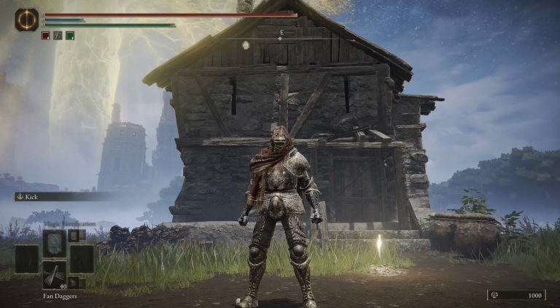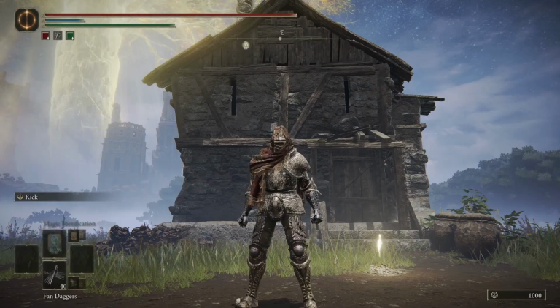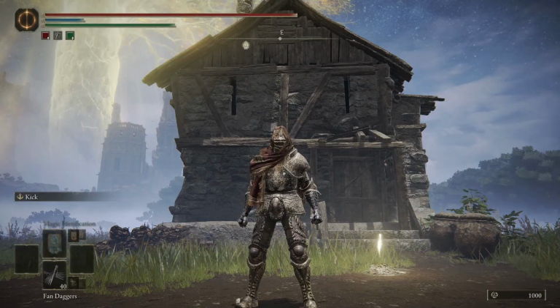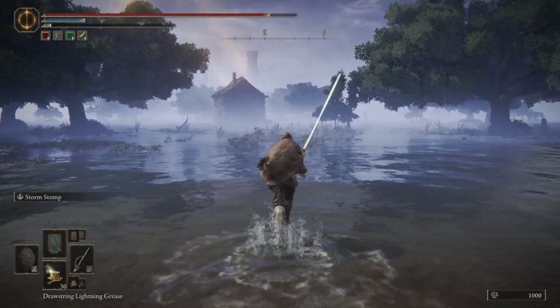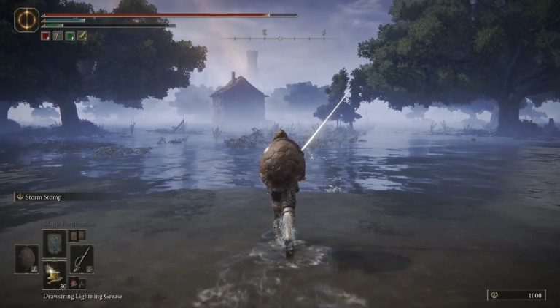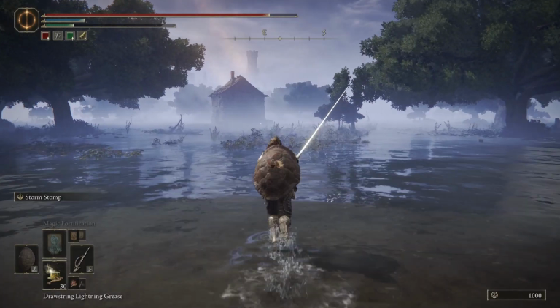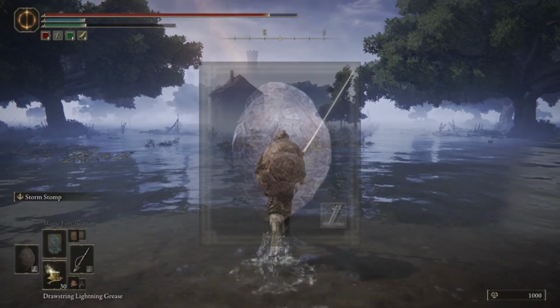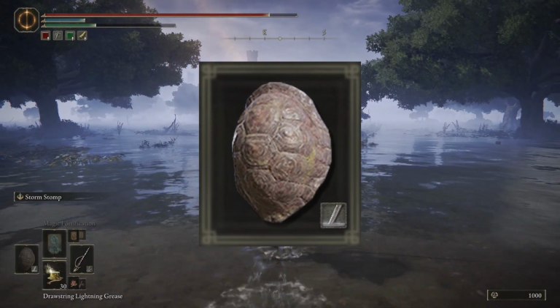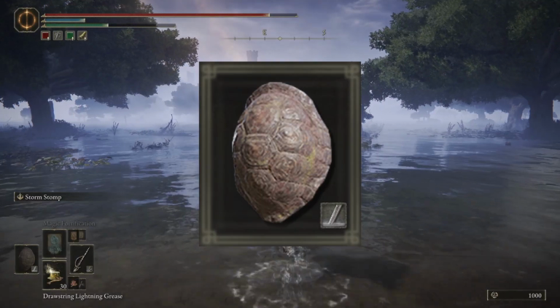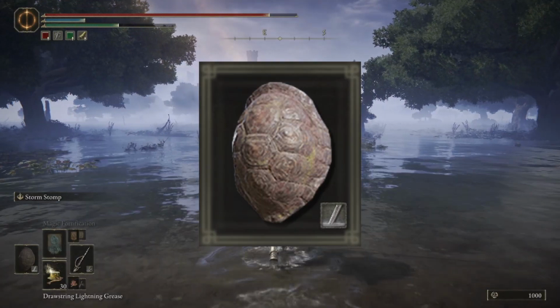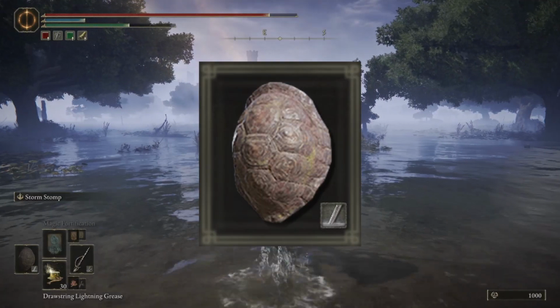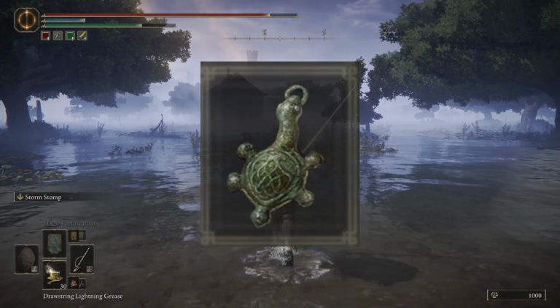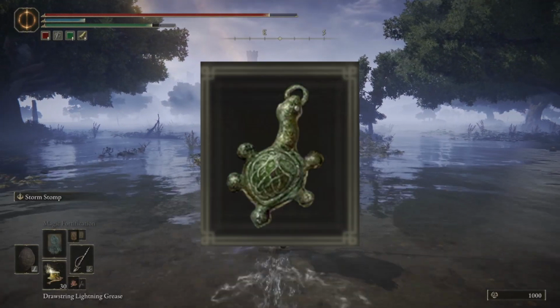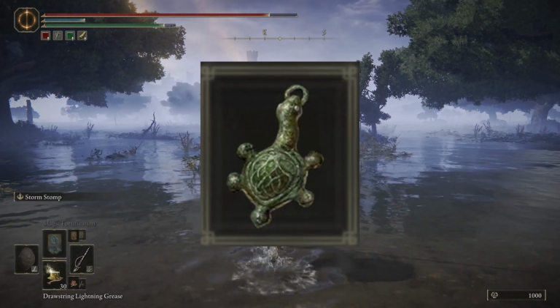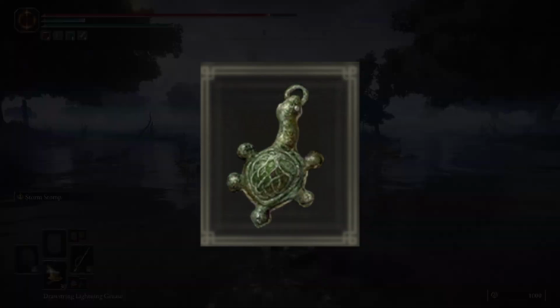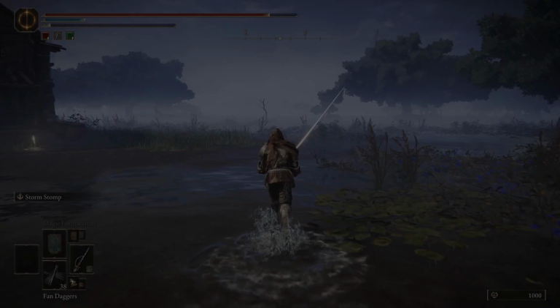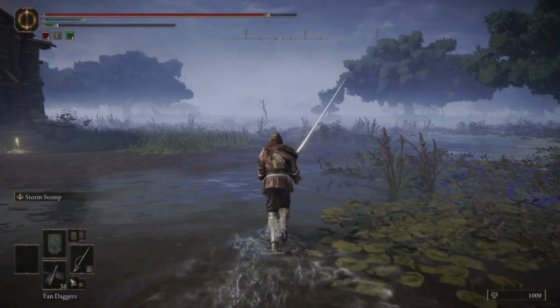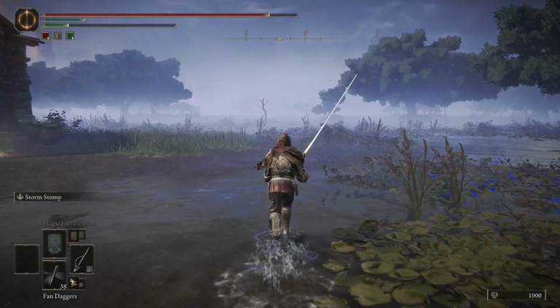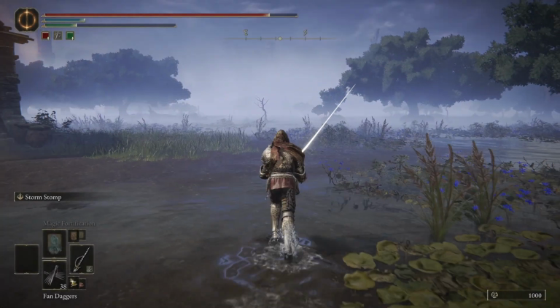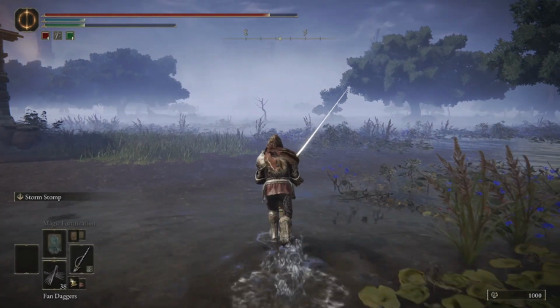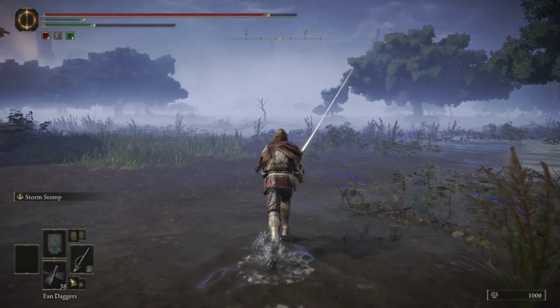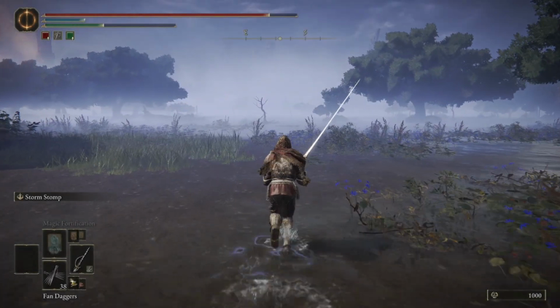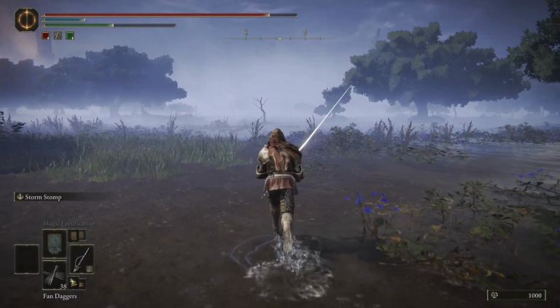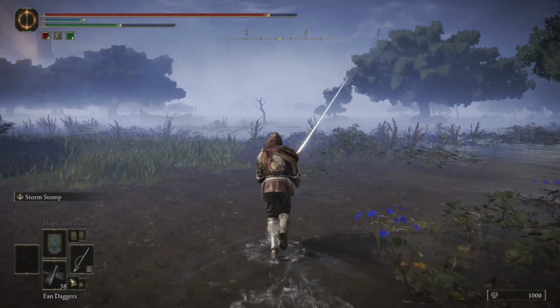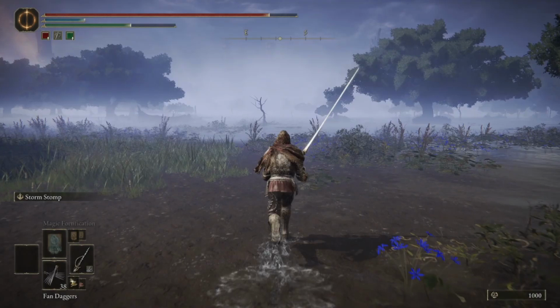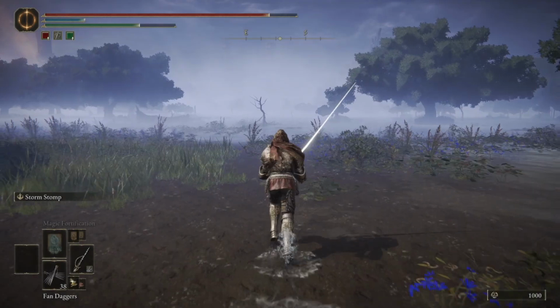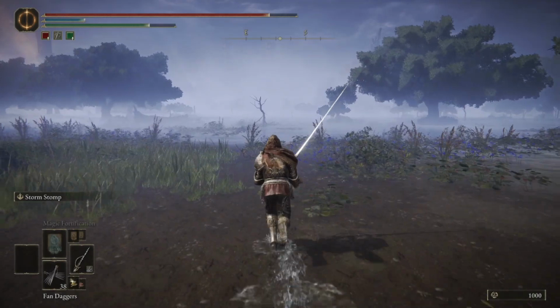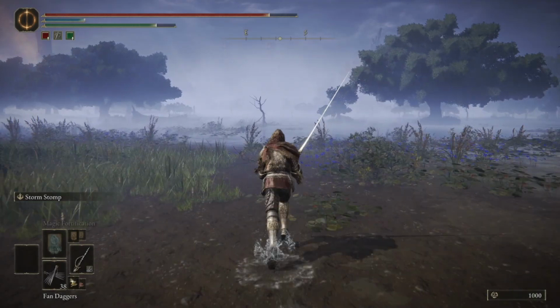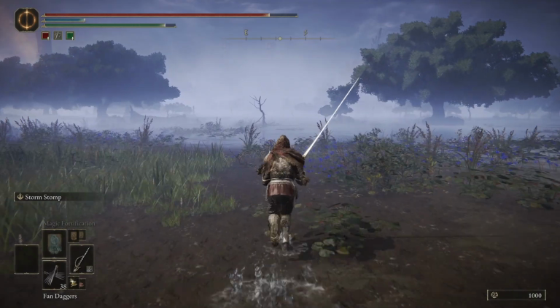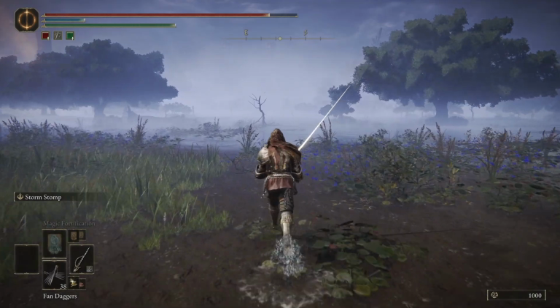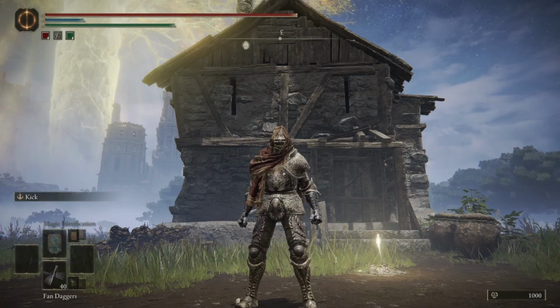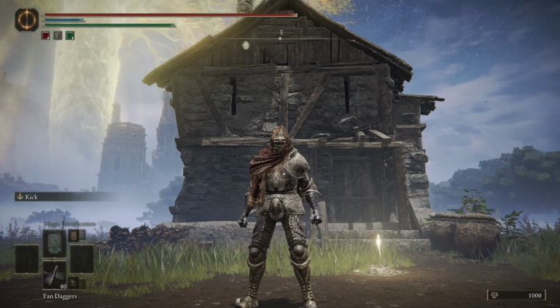Second, using the turtle shield and turtle talisman to boost stamina regen. These are not hard to equip while sprinting, and the effects do stack.